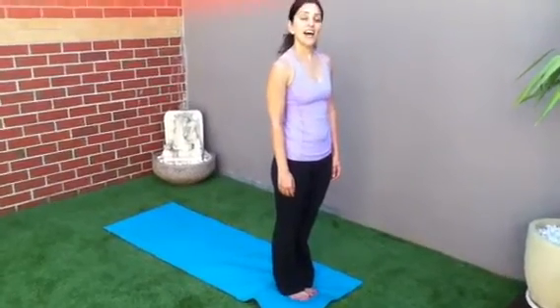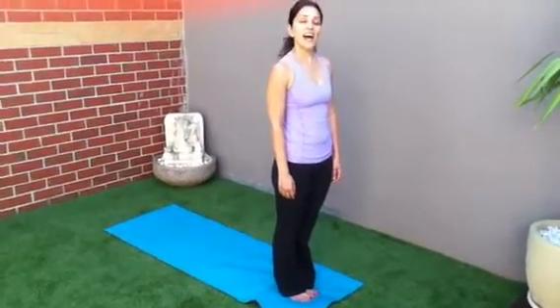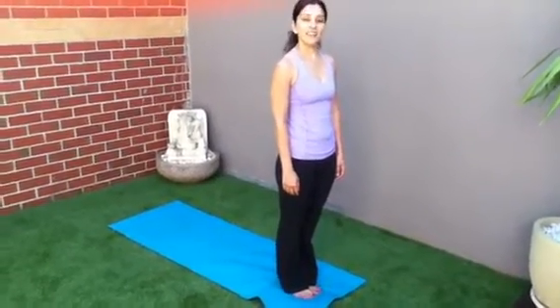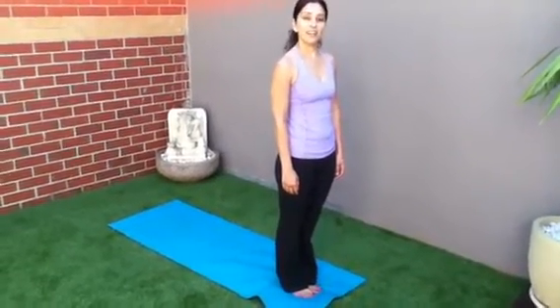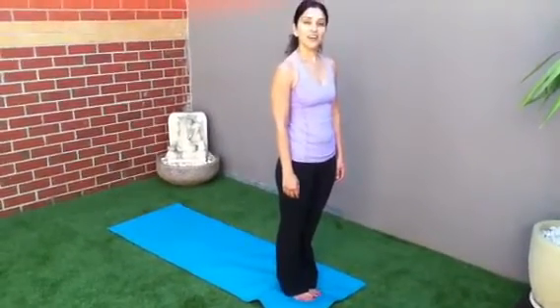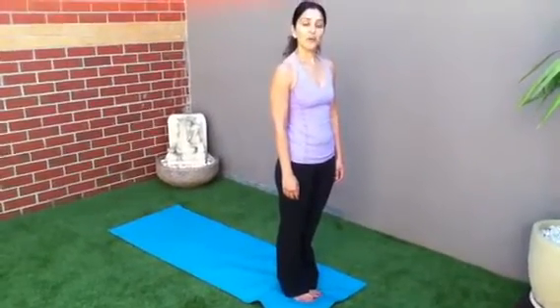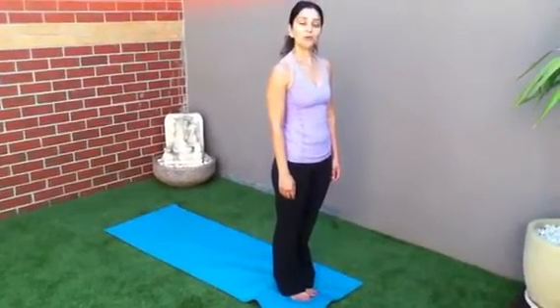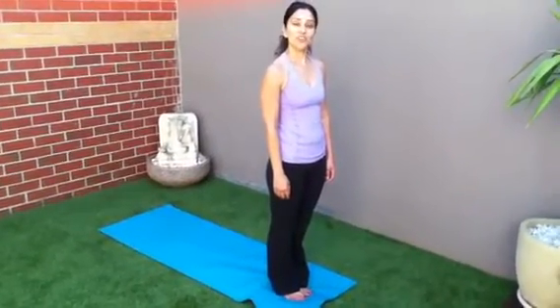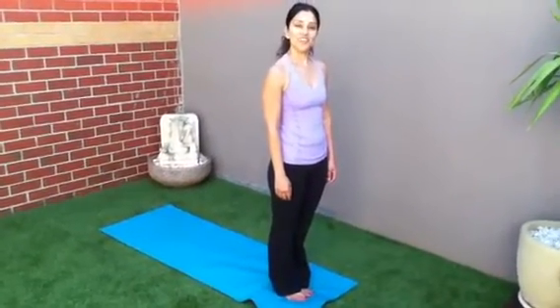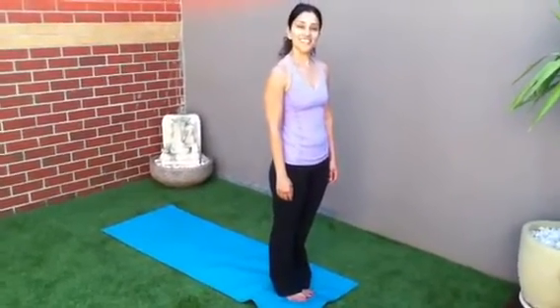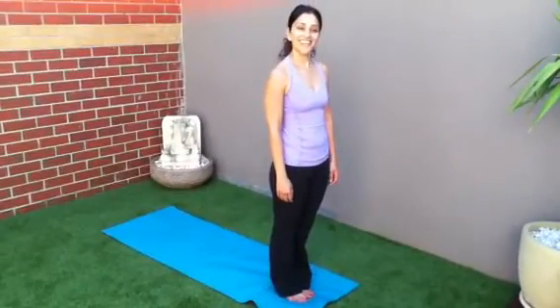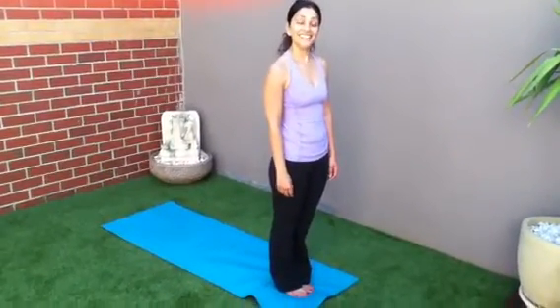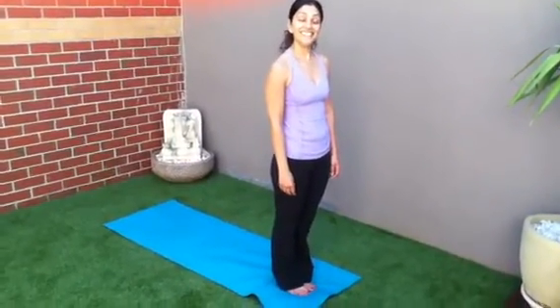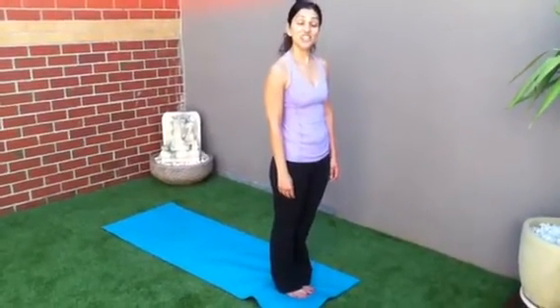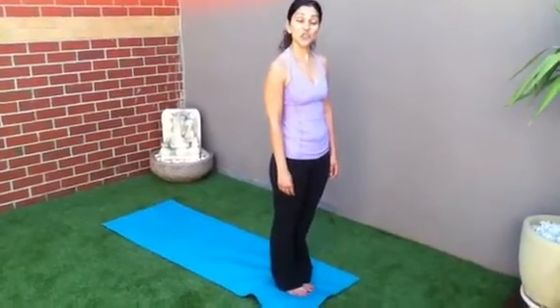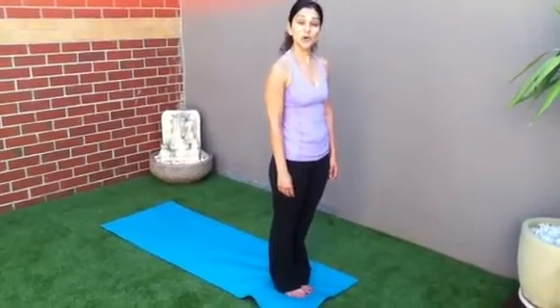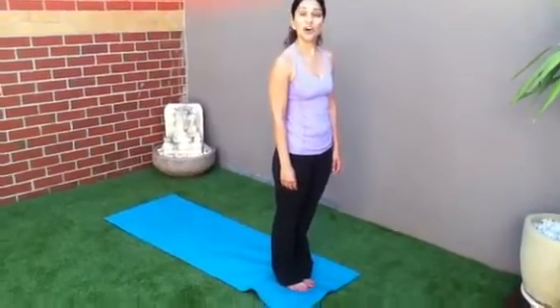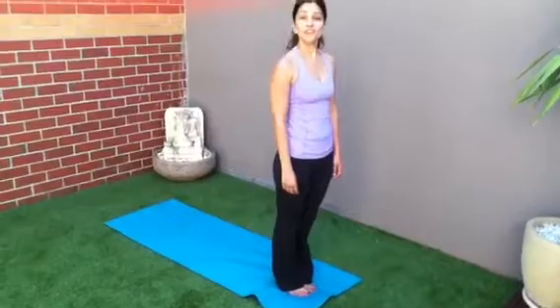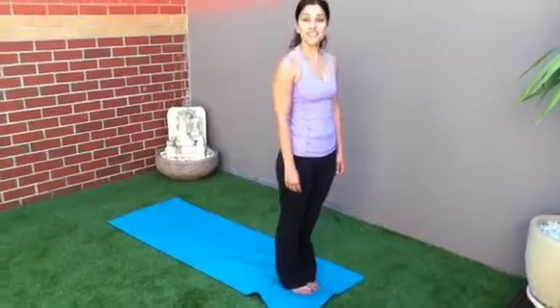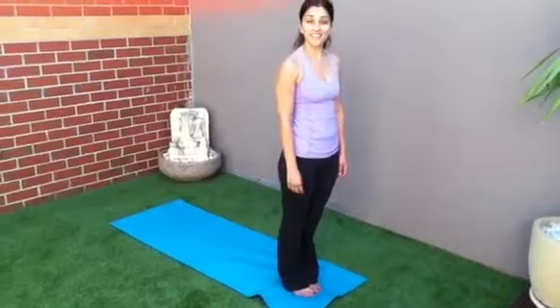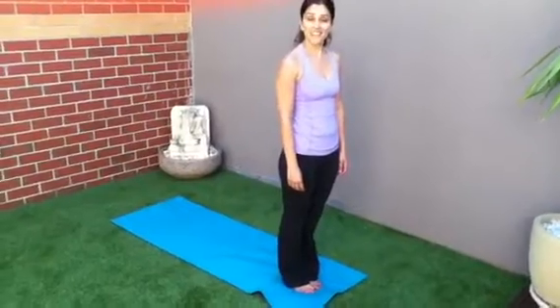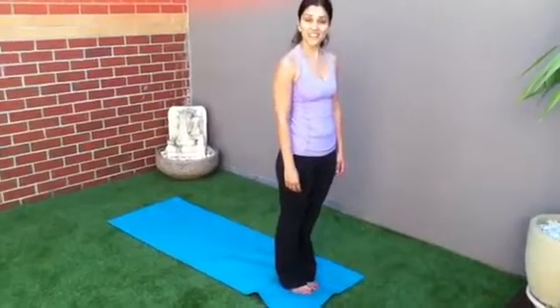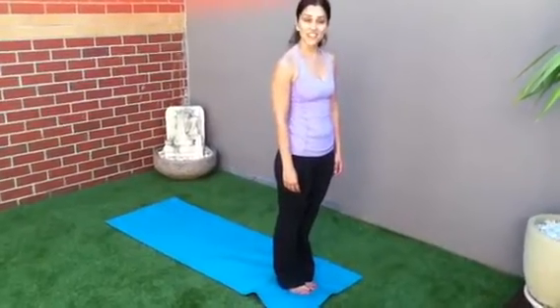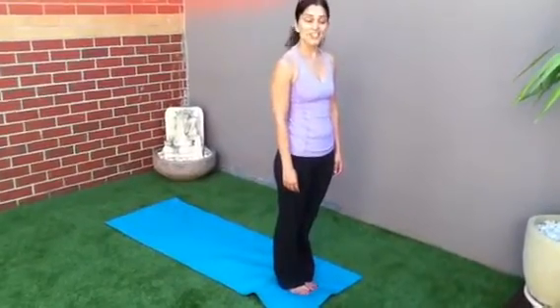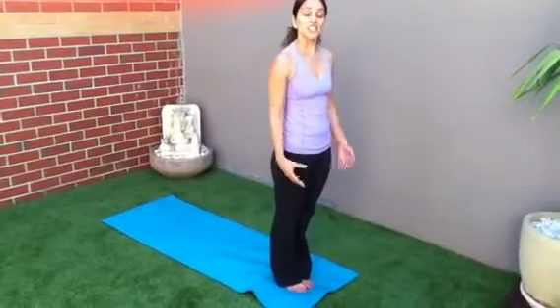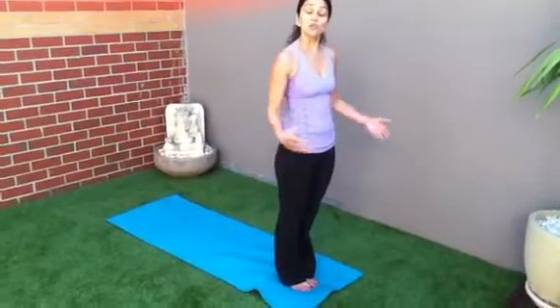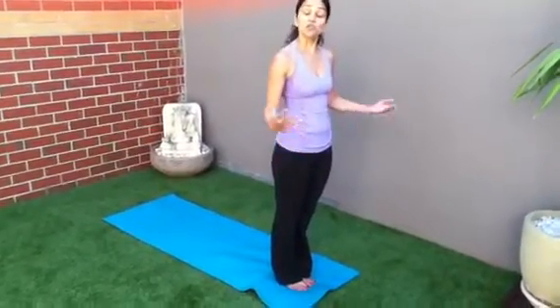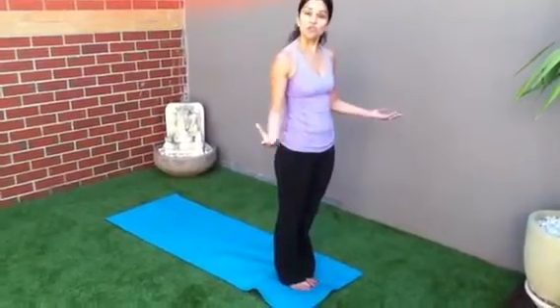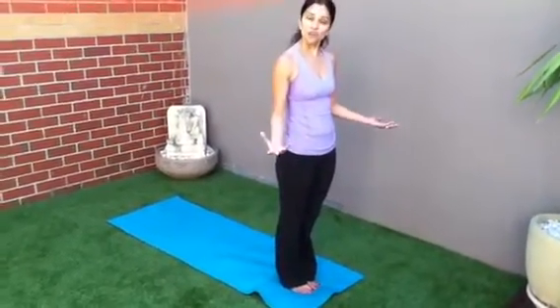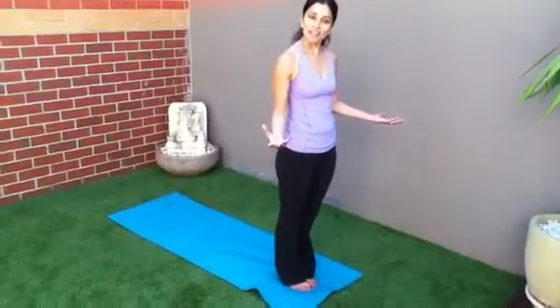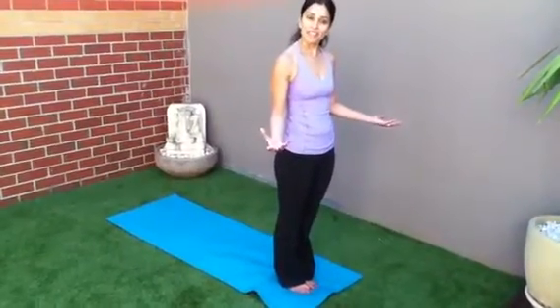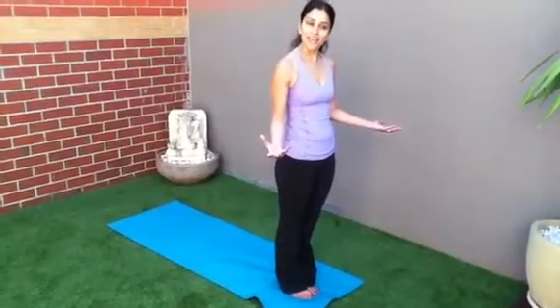Hi everybody. Welcome to your yoga teacher. This is day two of Sun Salutation. We're going to do two rounds today.